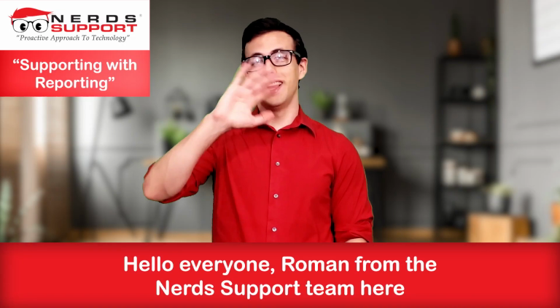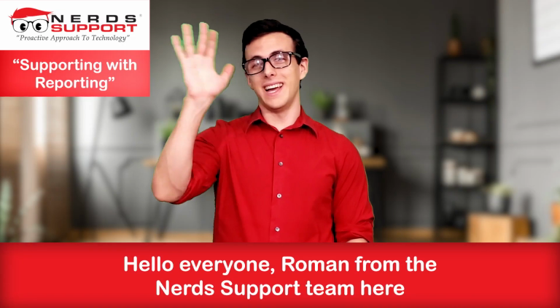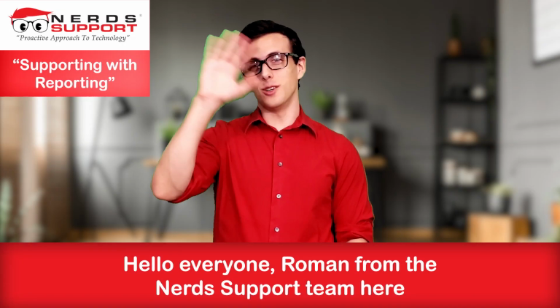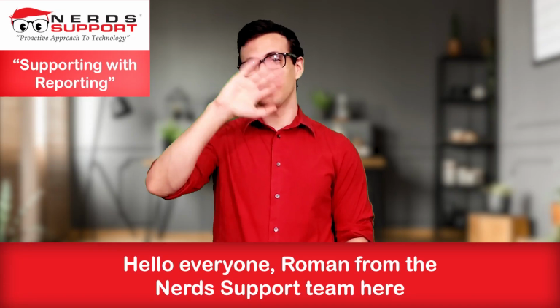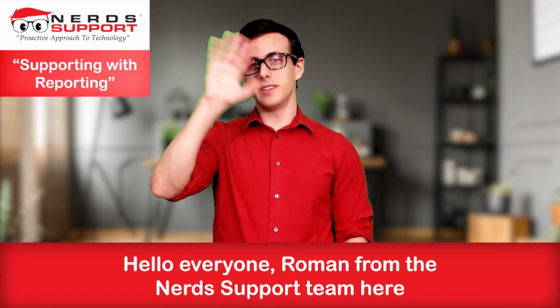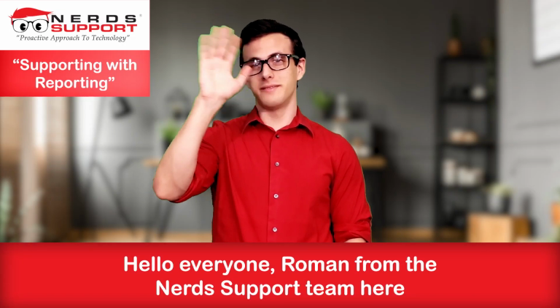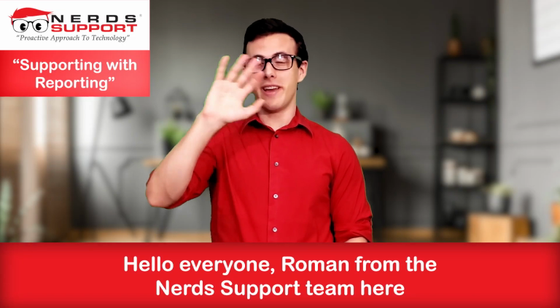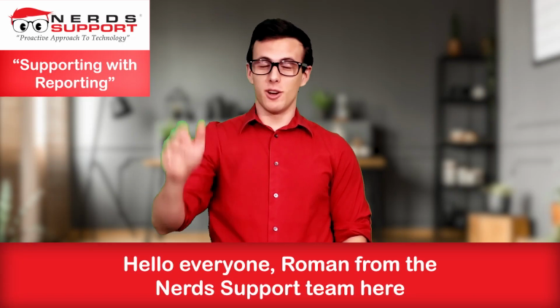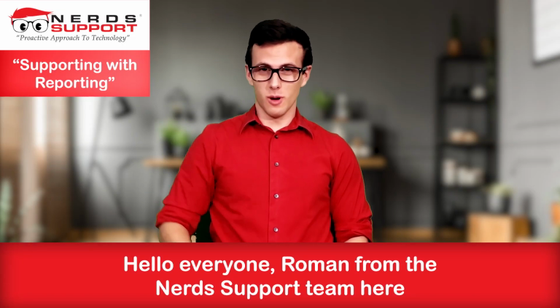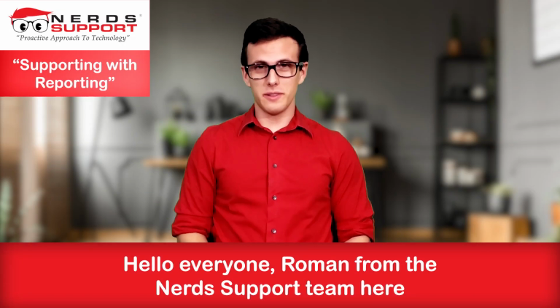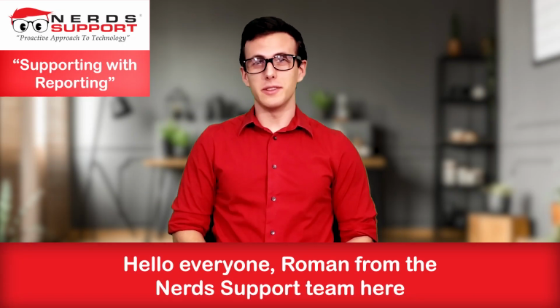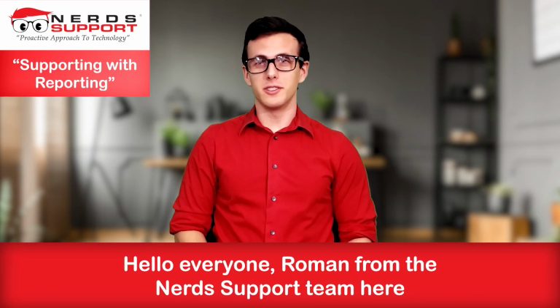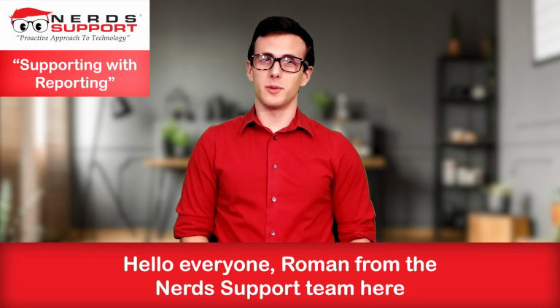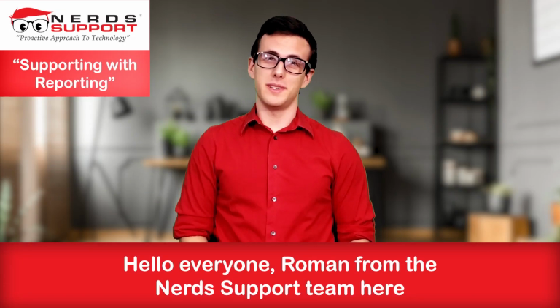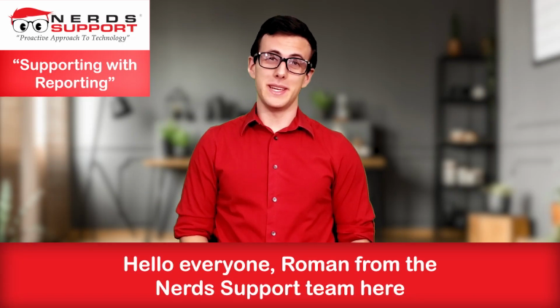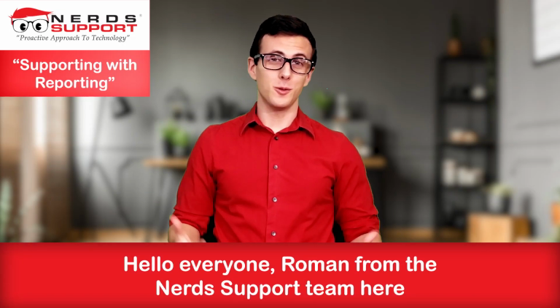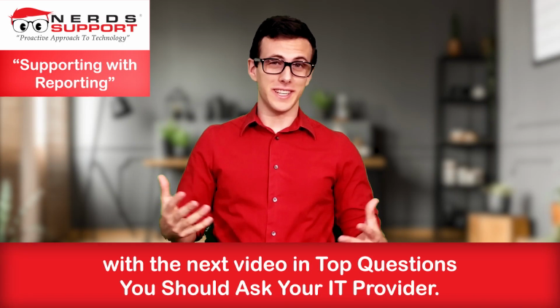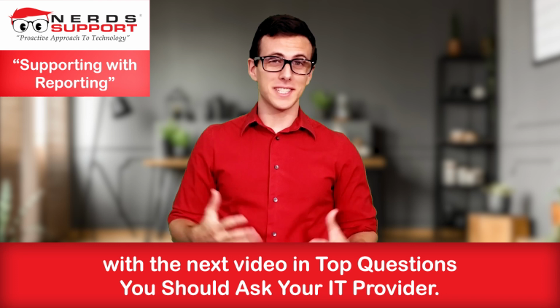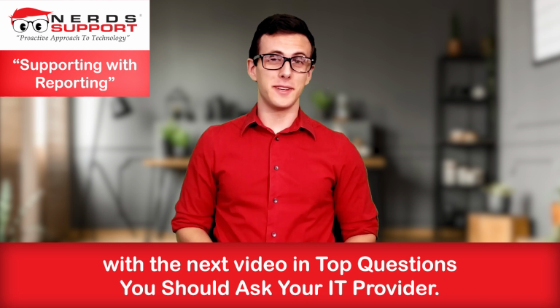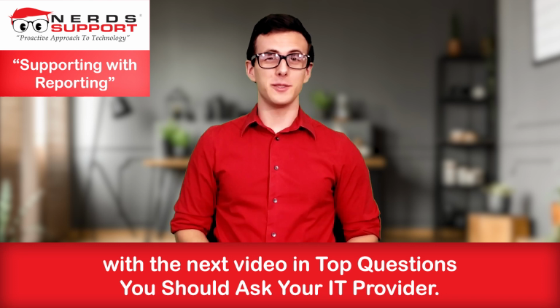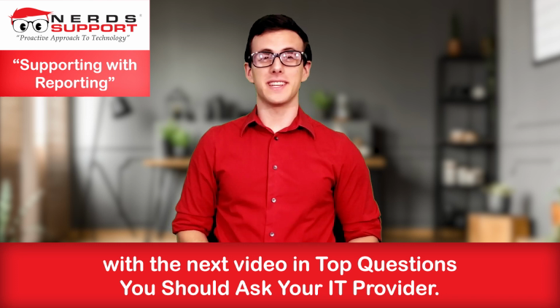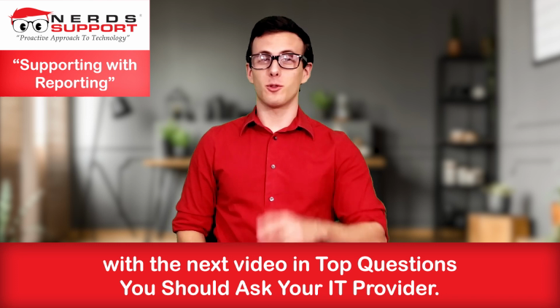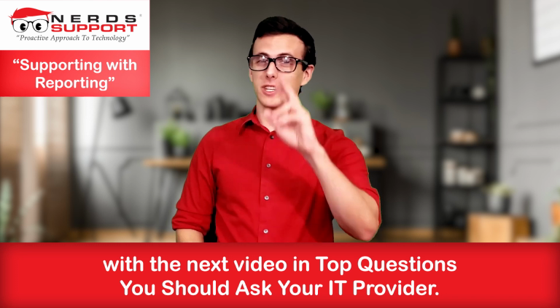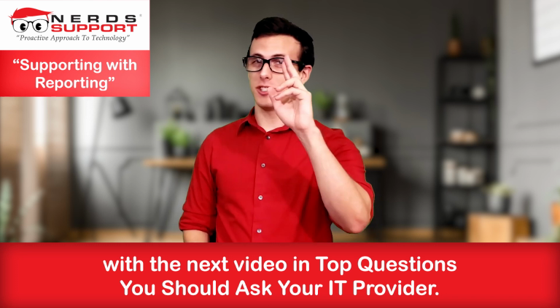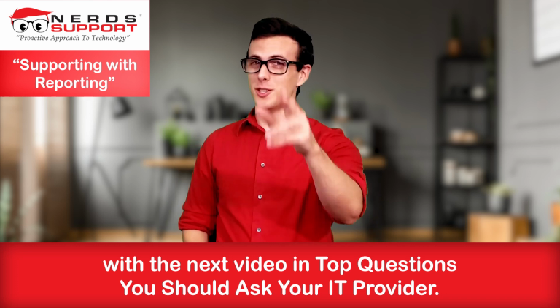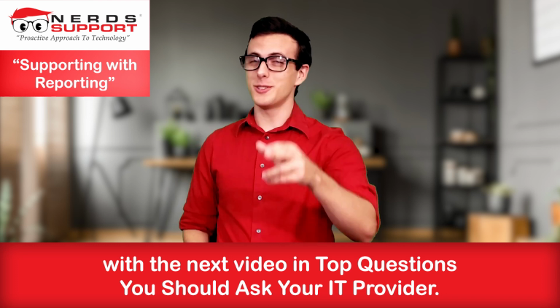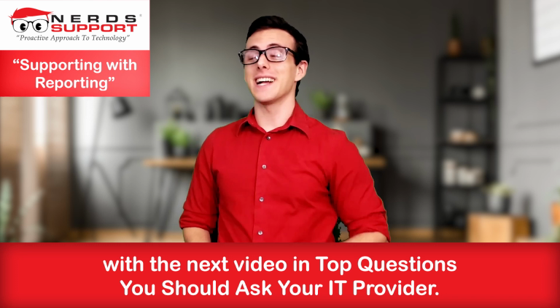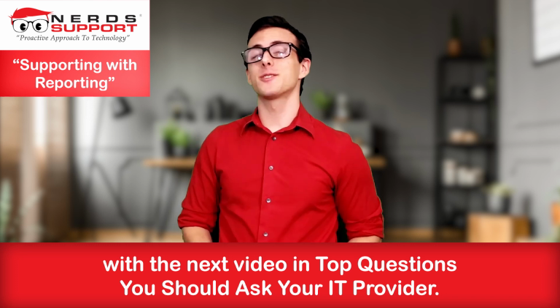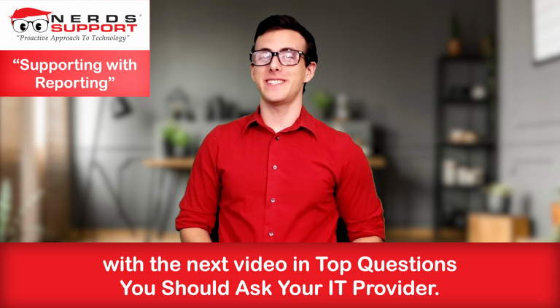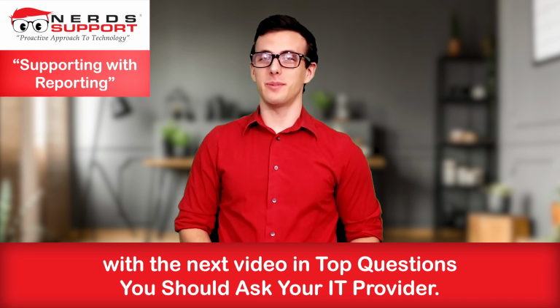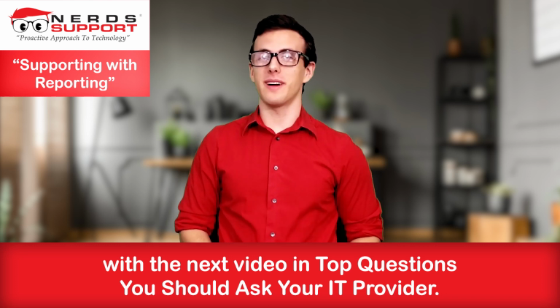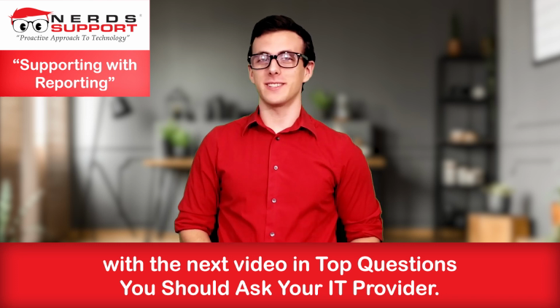Hello everyone, Roman from the NerdSupport team here with the next video on the top questions you should ask your IT provider.